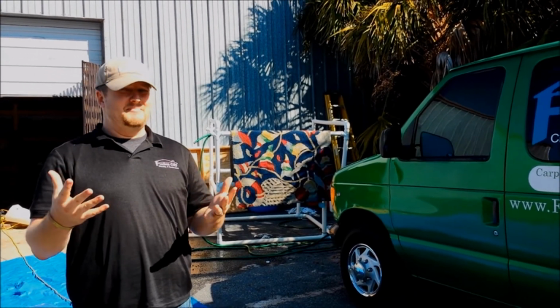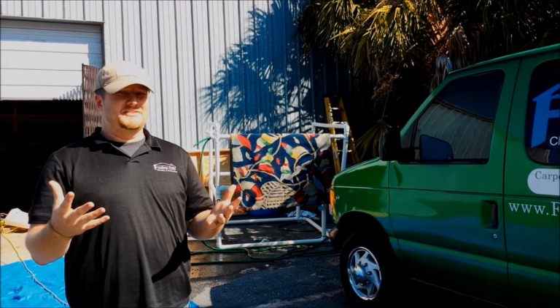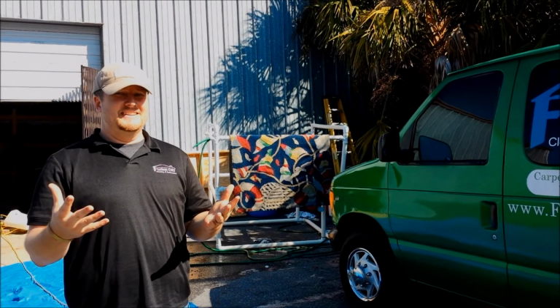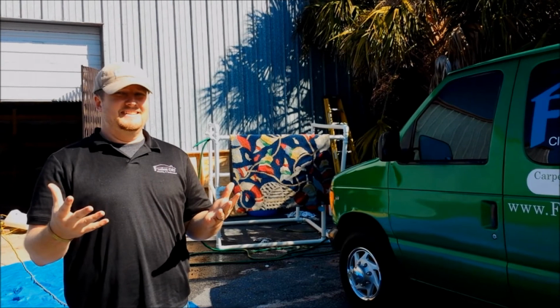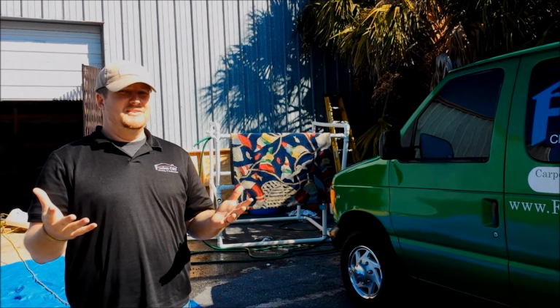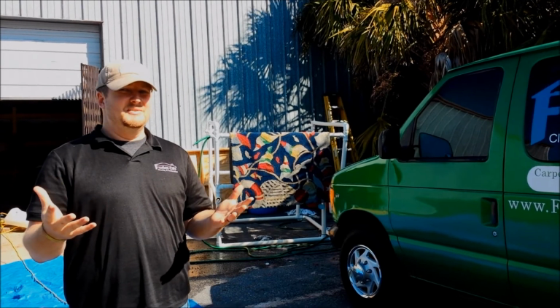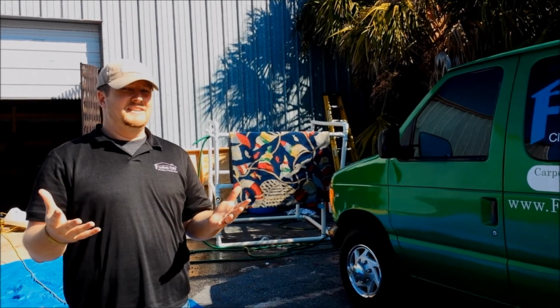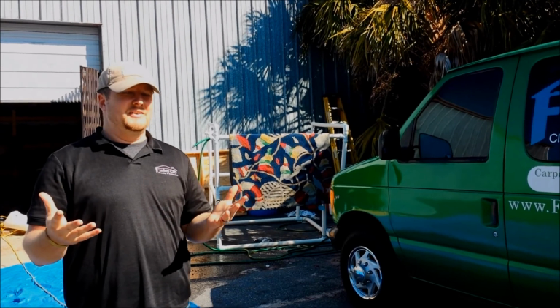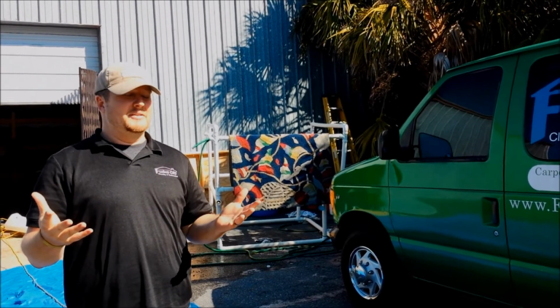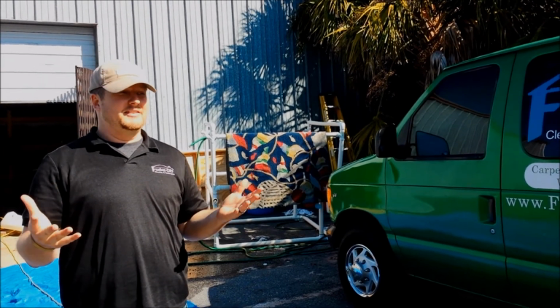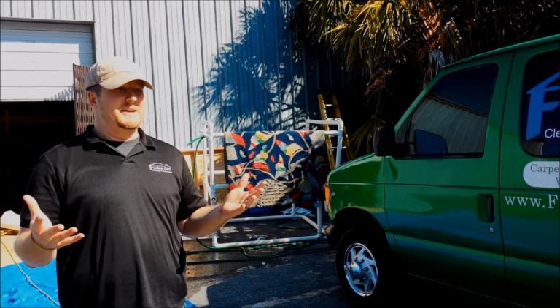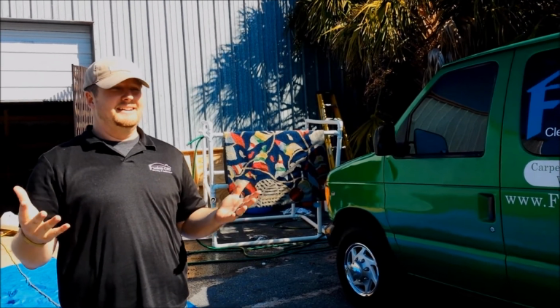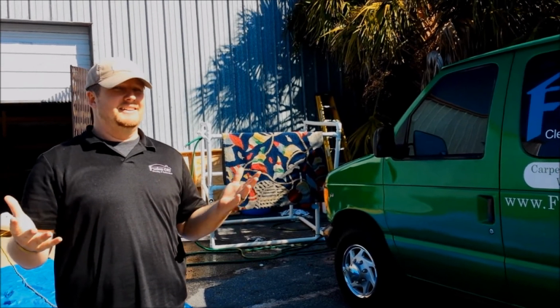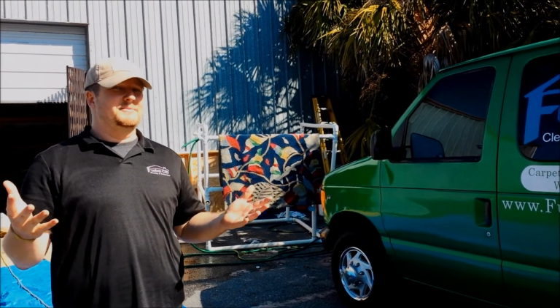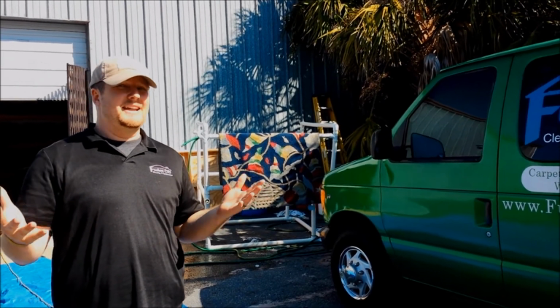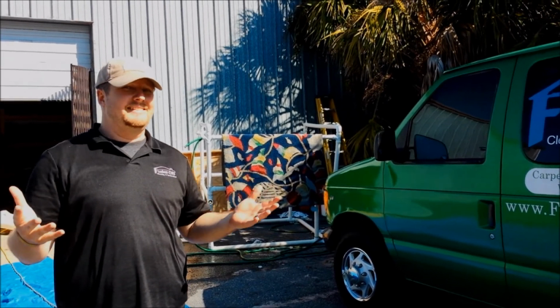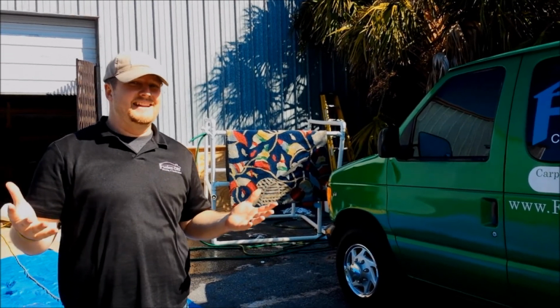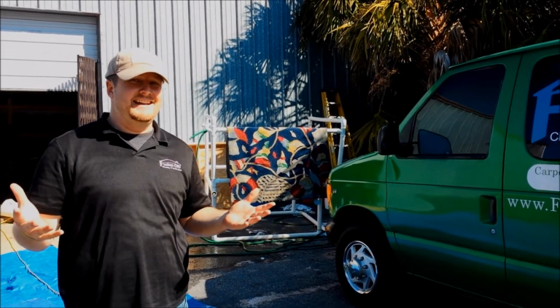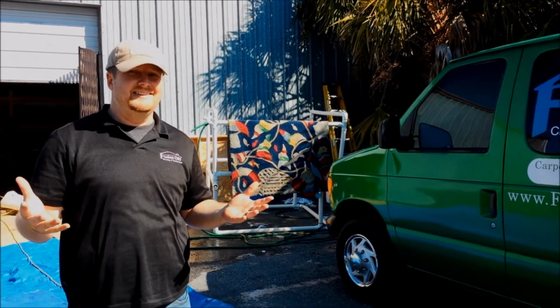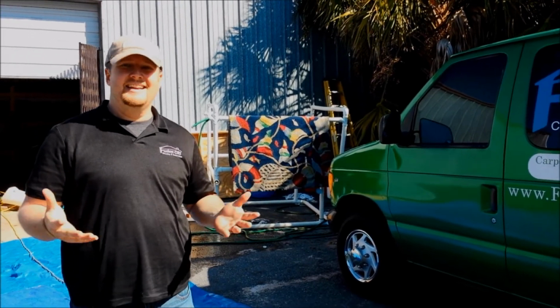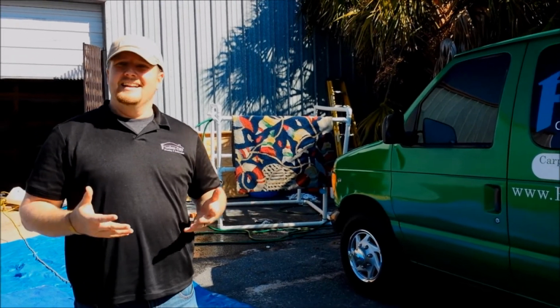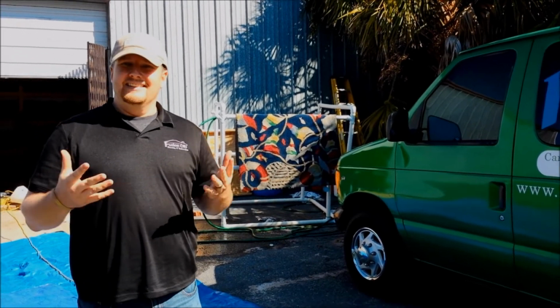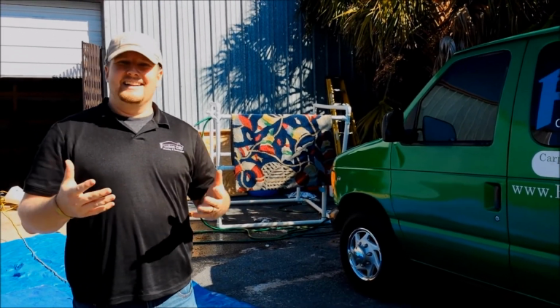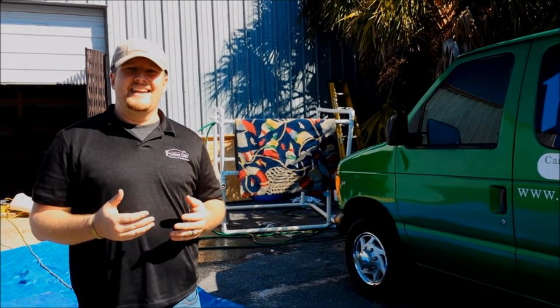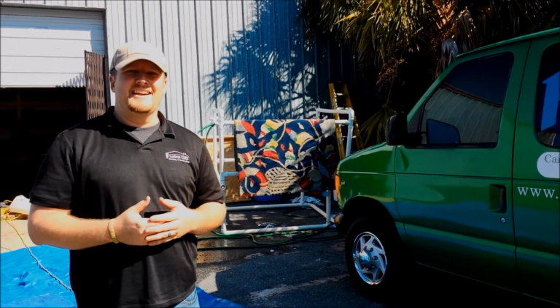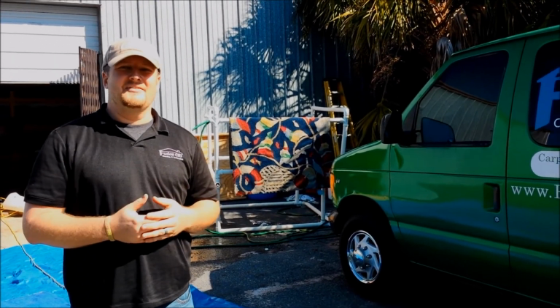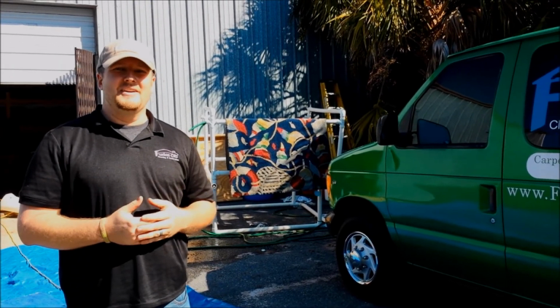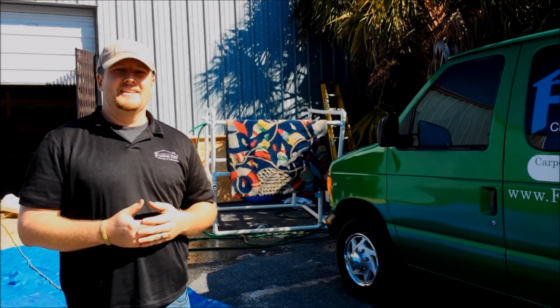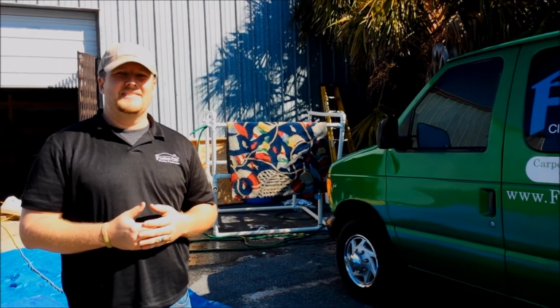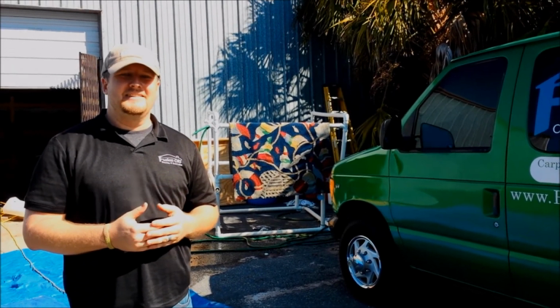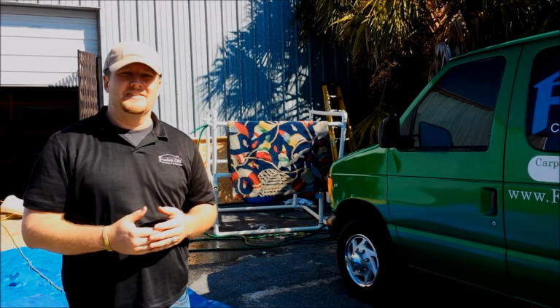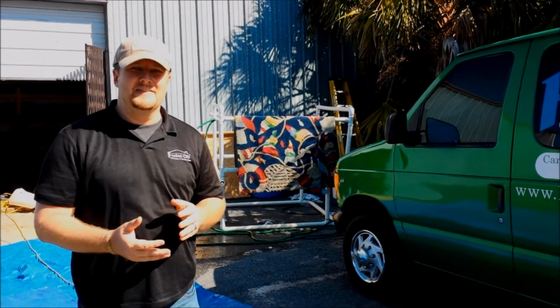Maybe you purchased it used and you don't know what that smell is from the 1980s. Let us take care of it for you. Talk to you soon.